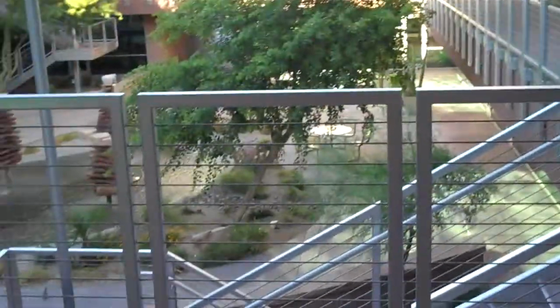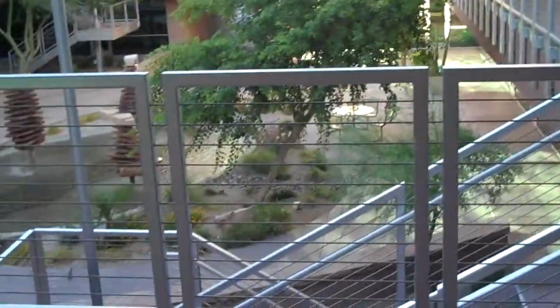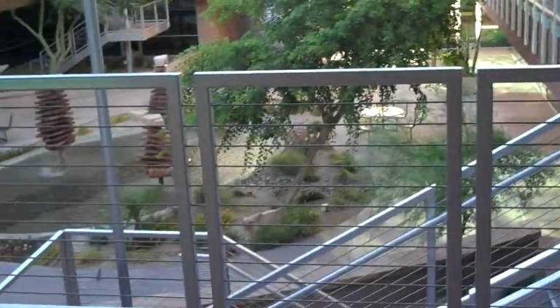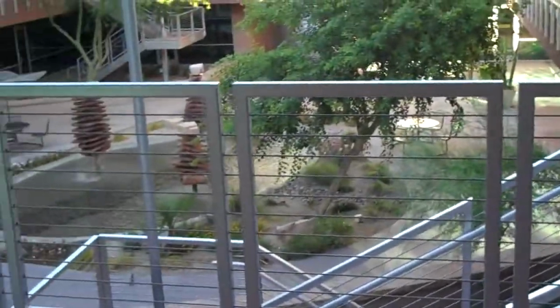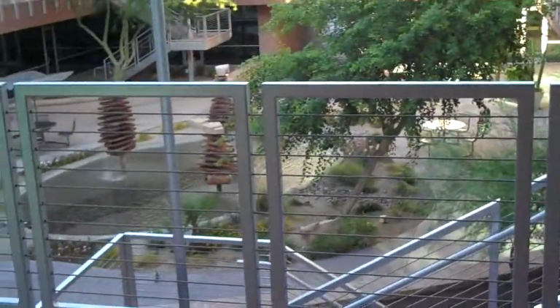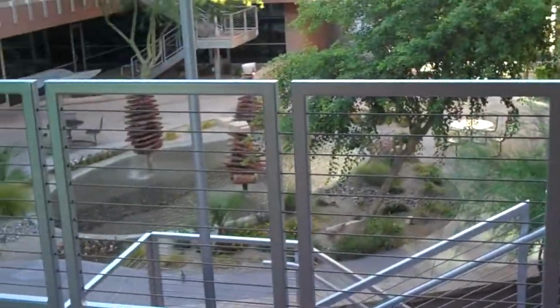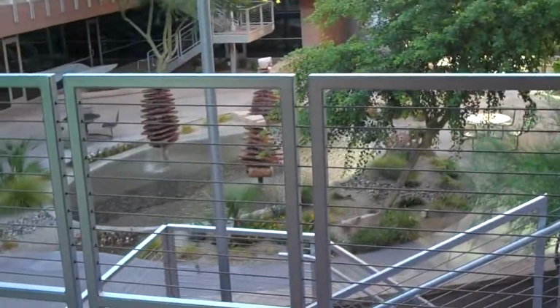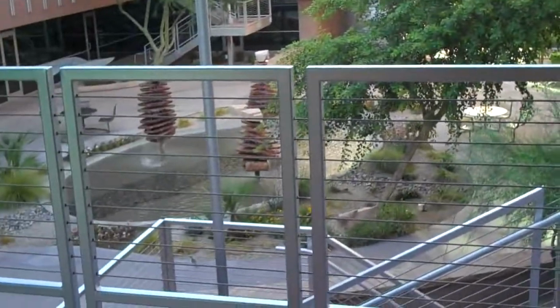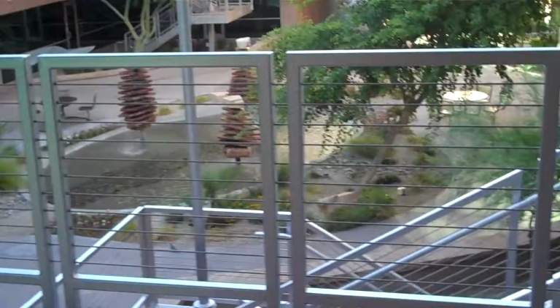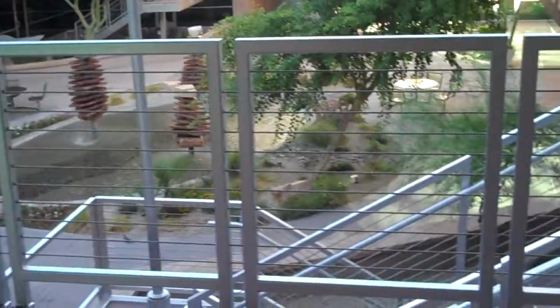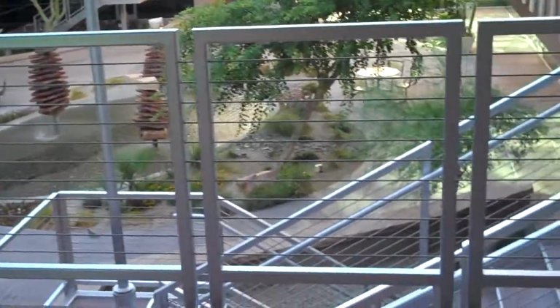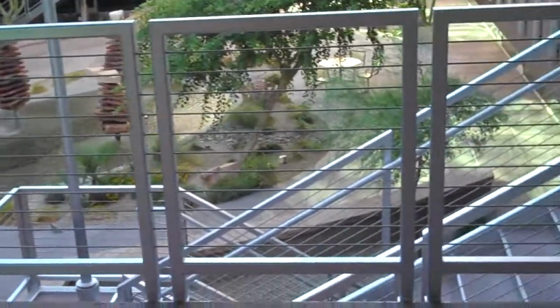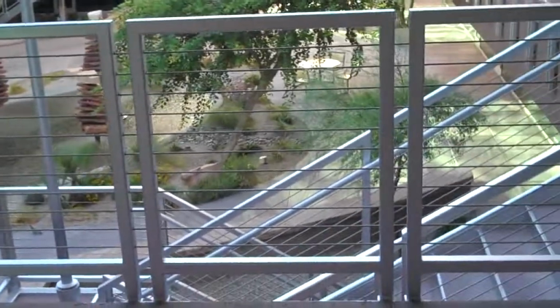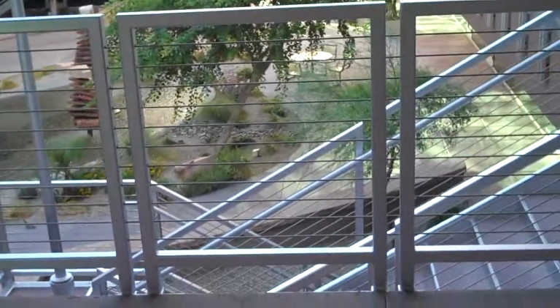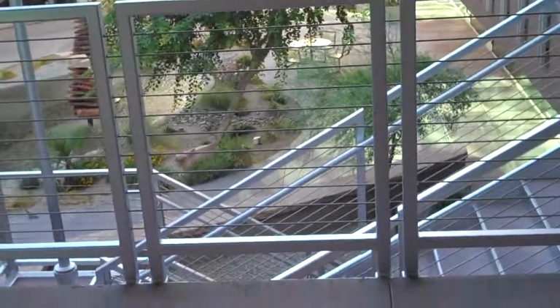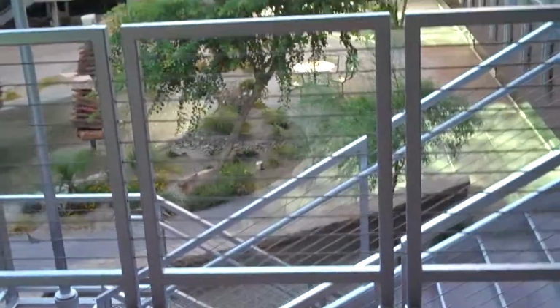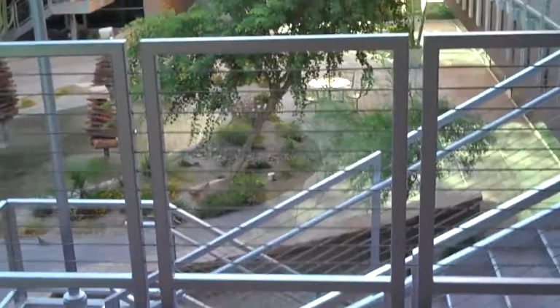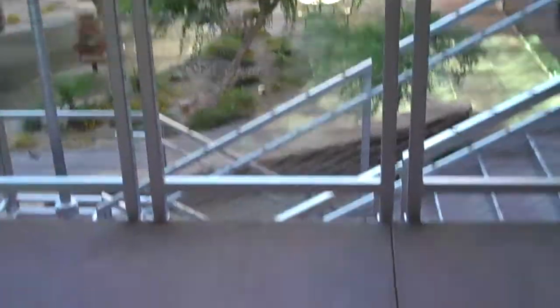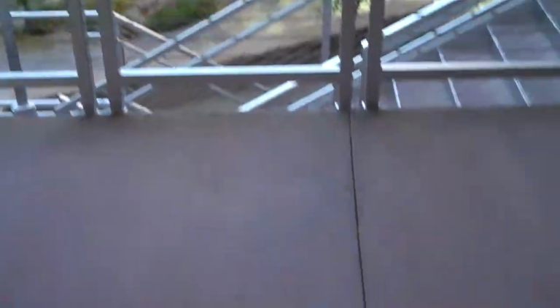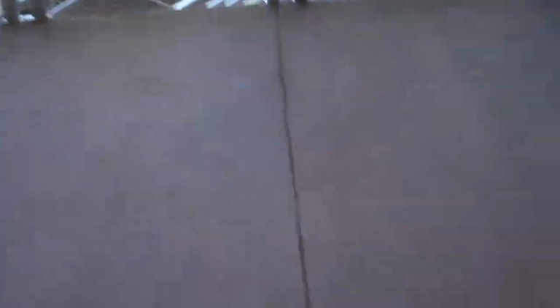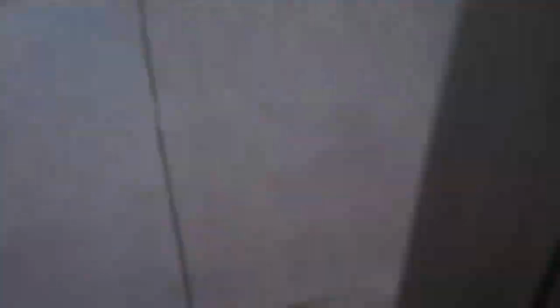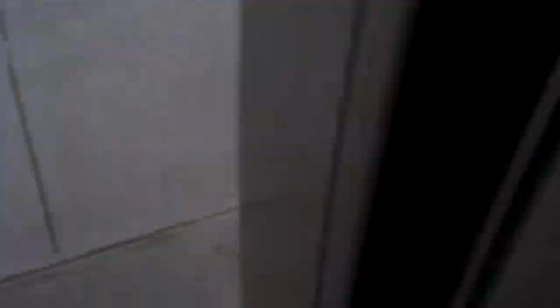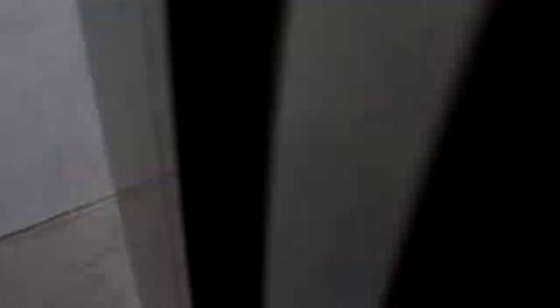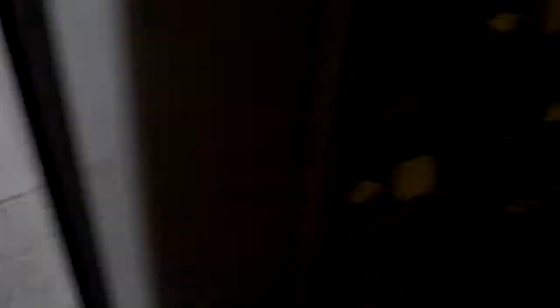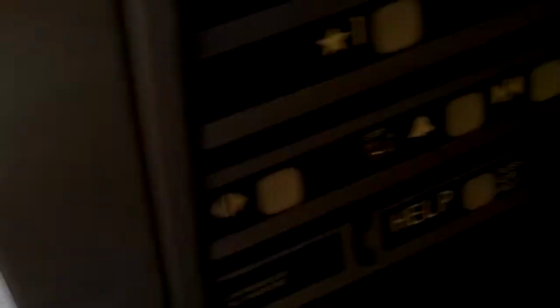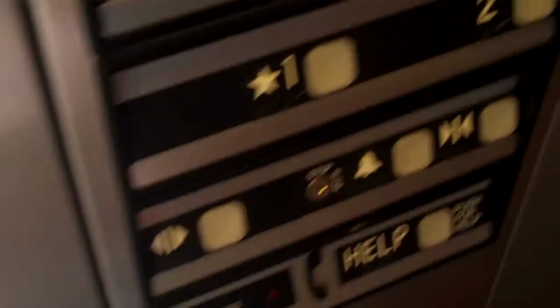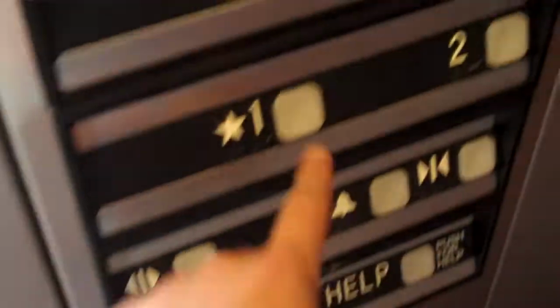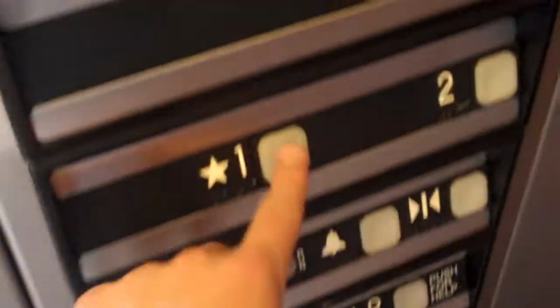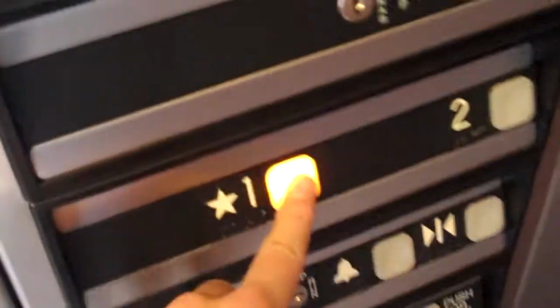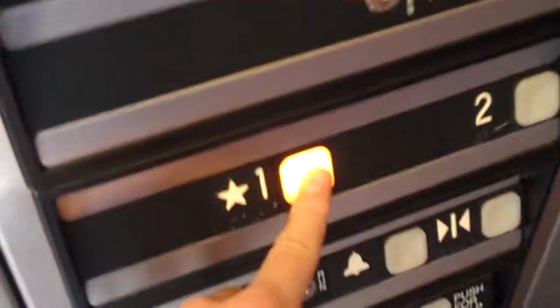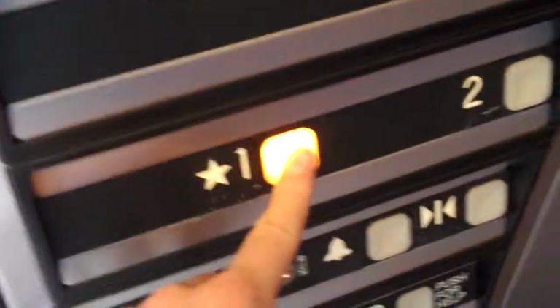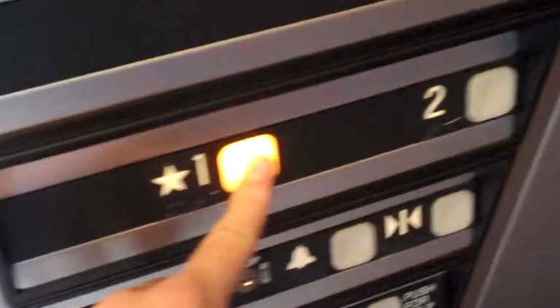This is the outside view. Now let's go down to one.